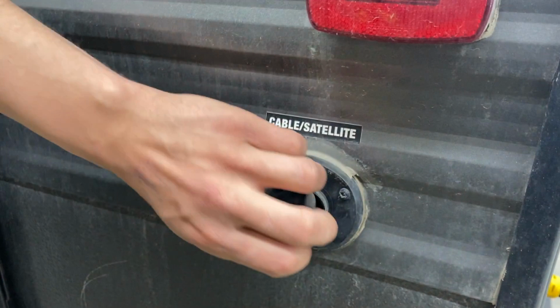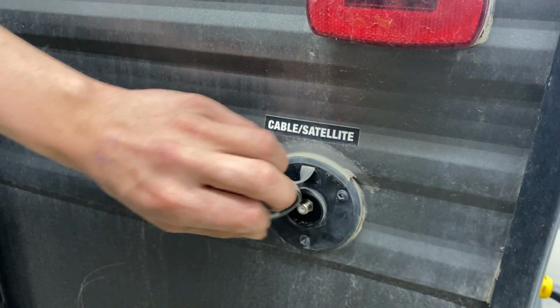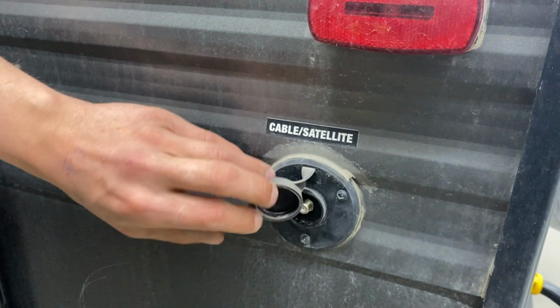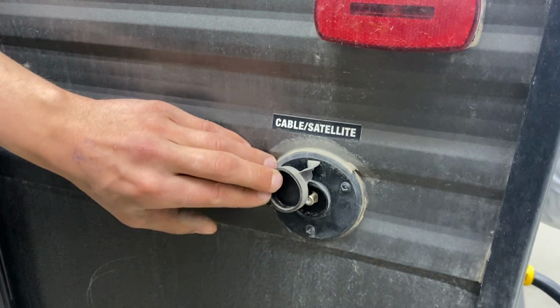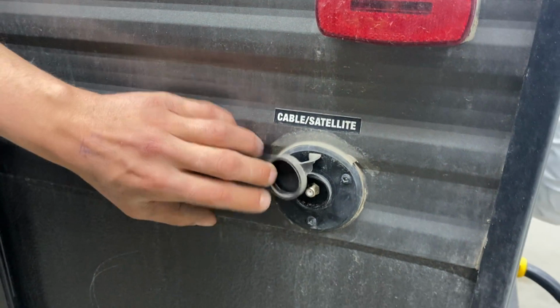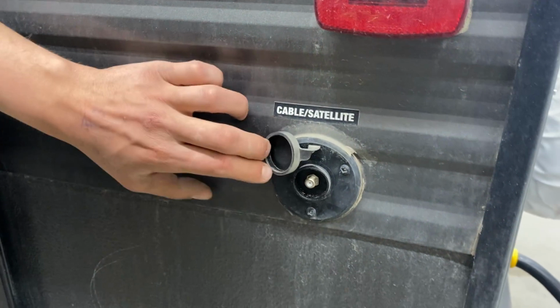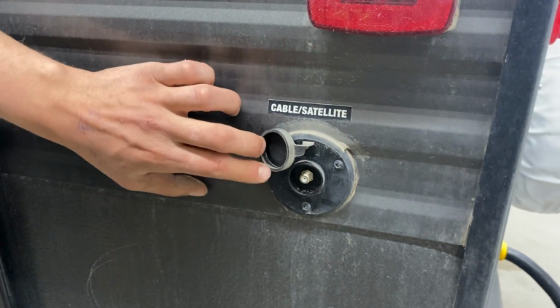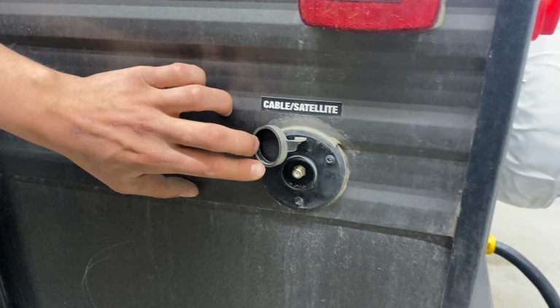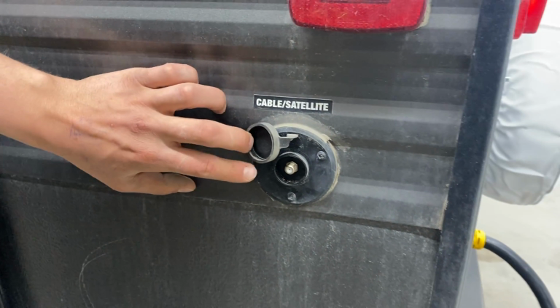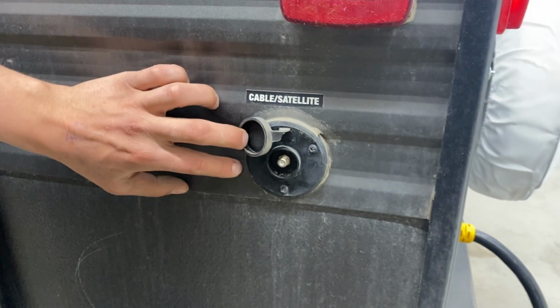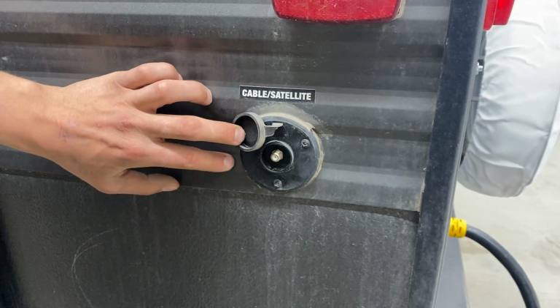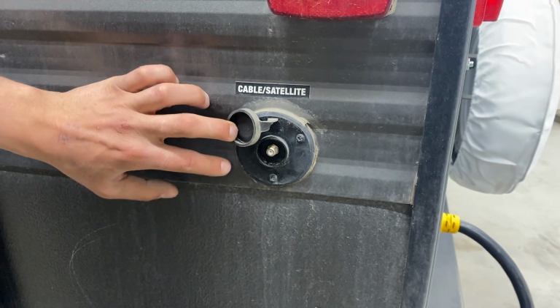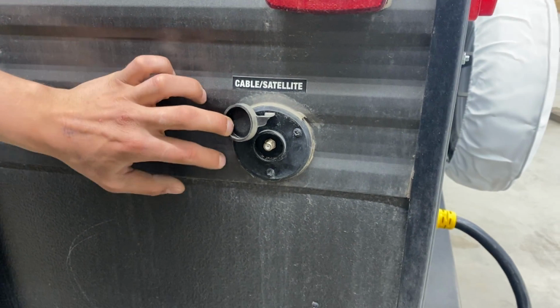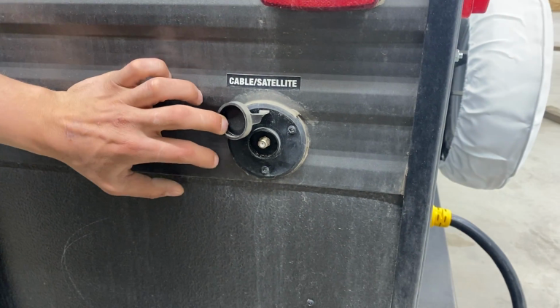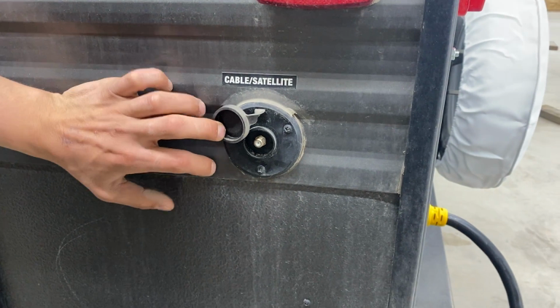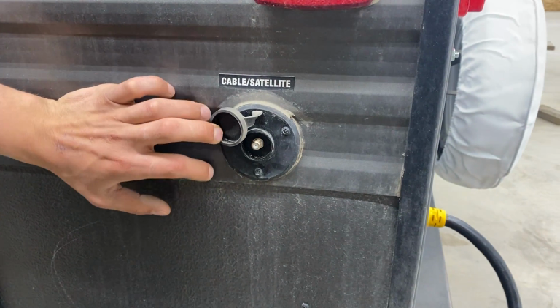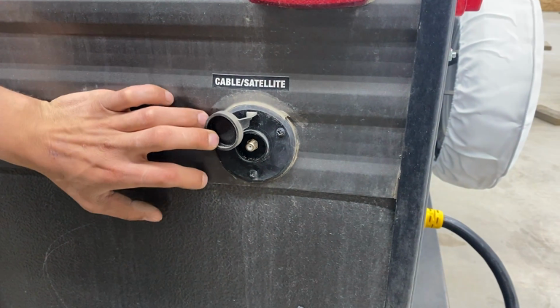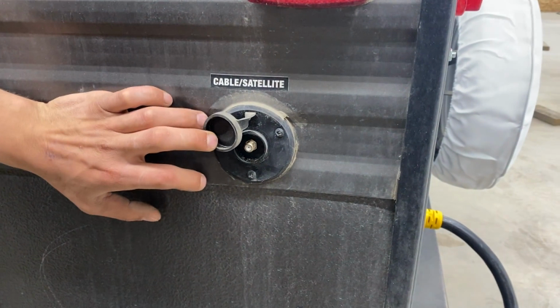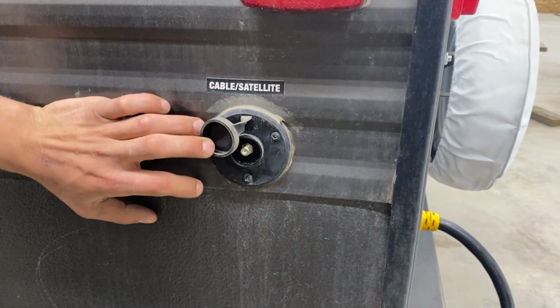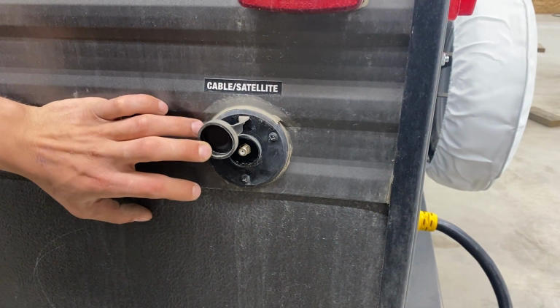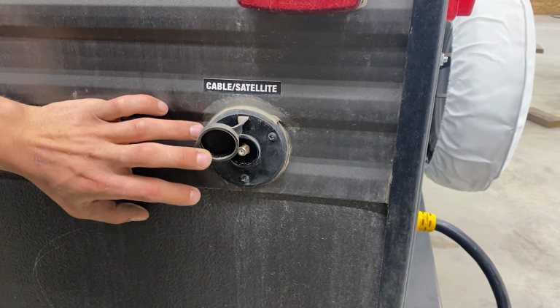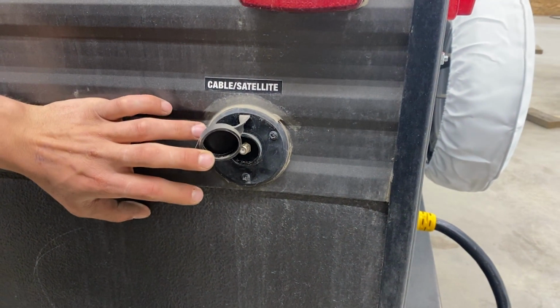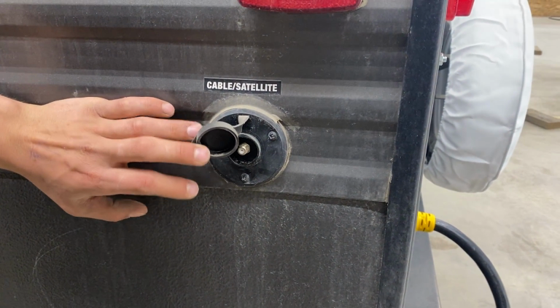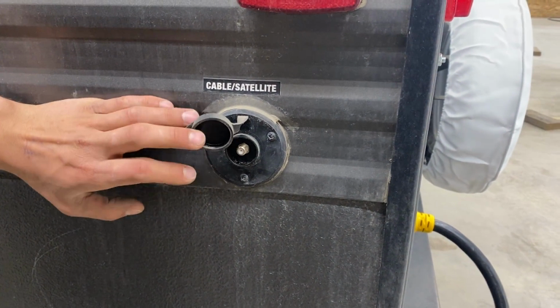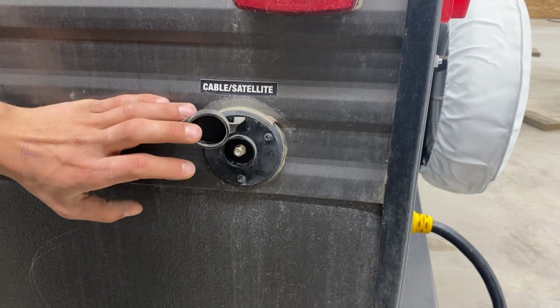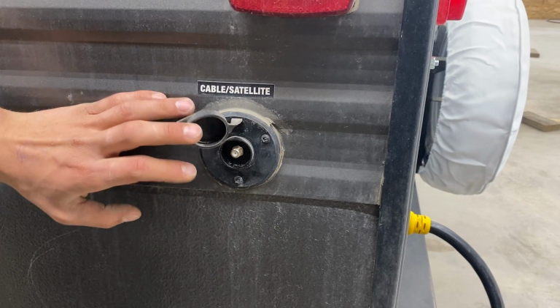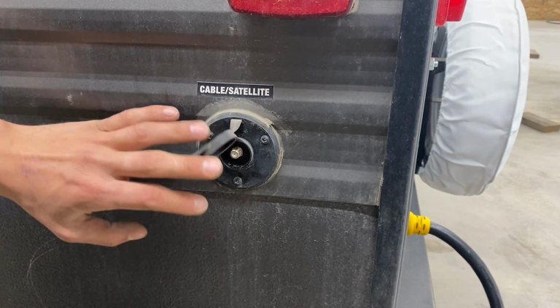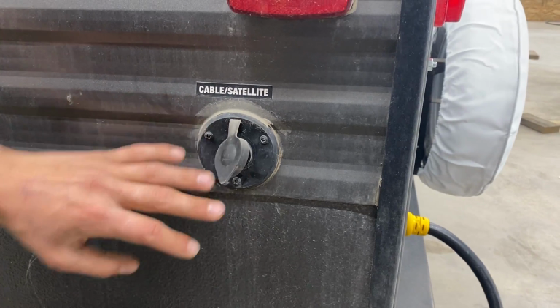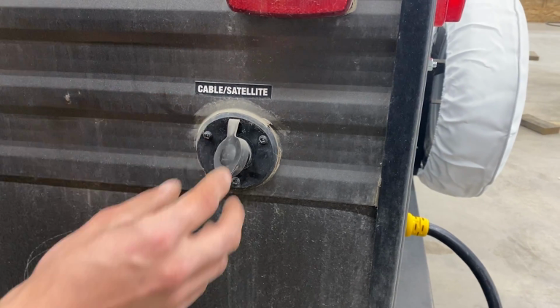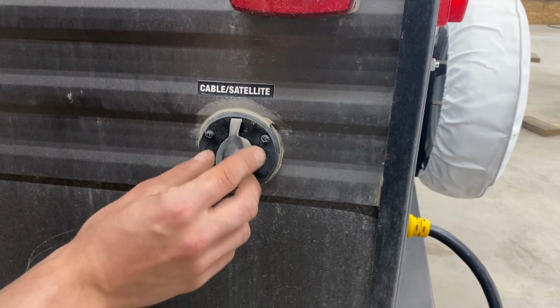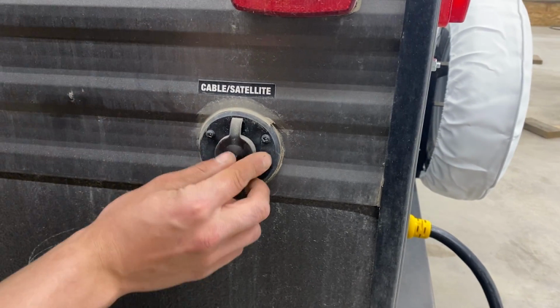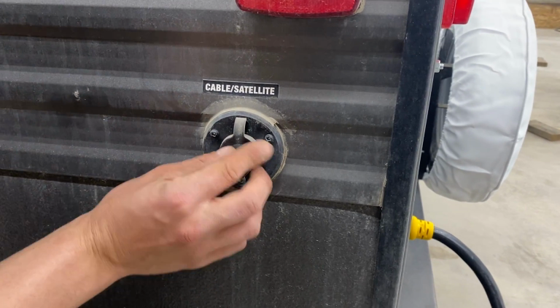Straight up from it, we've got a cable and satellite inlet right here. You're just going to take a coax cable, plug it in there, and that'll fire up at your TV location.